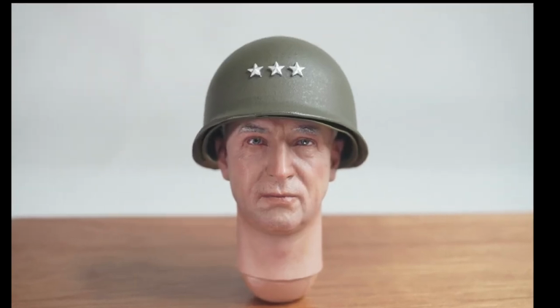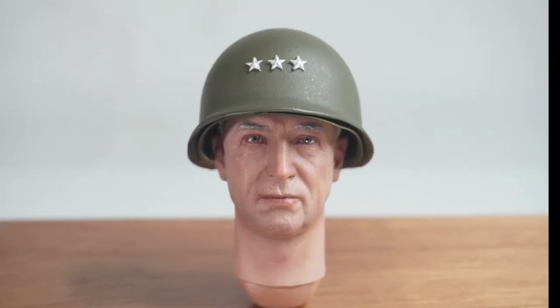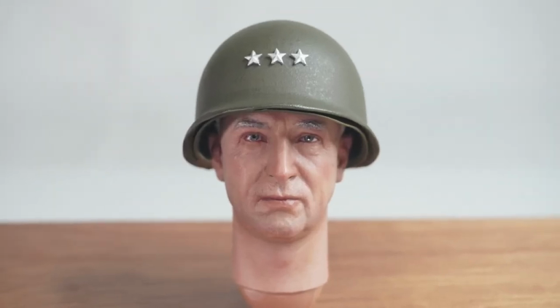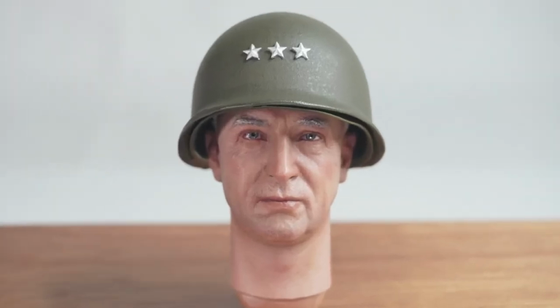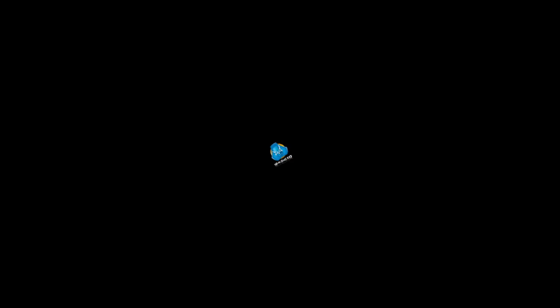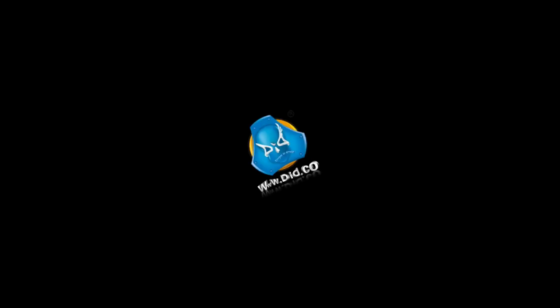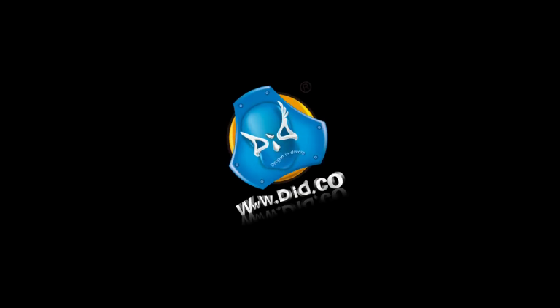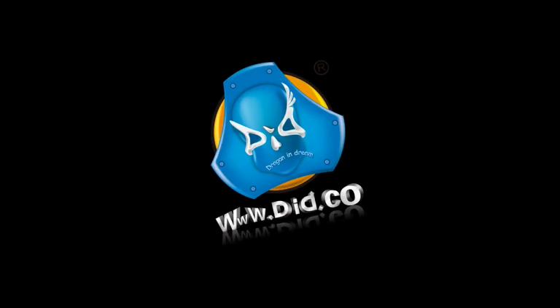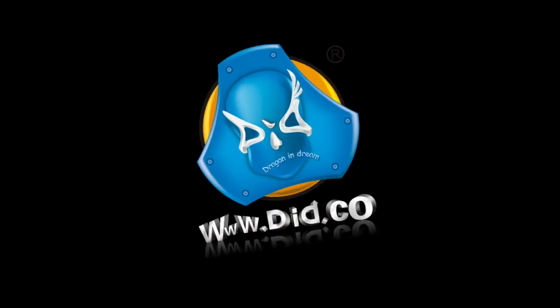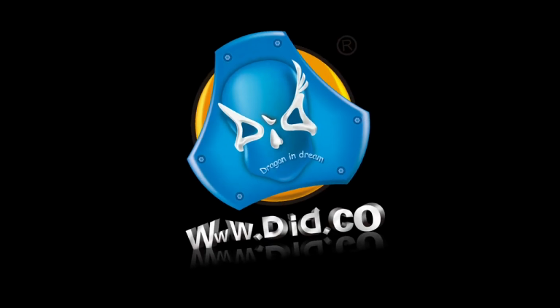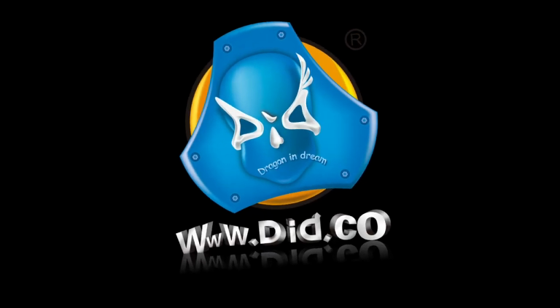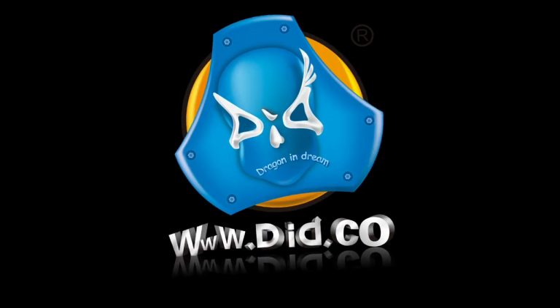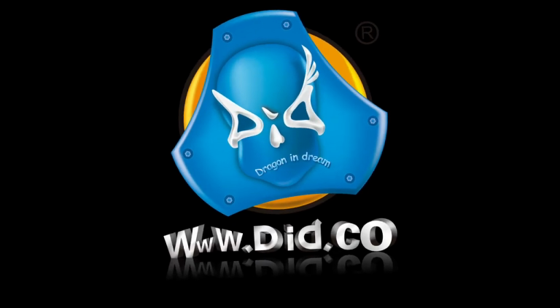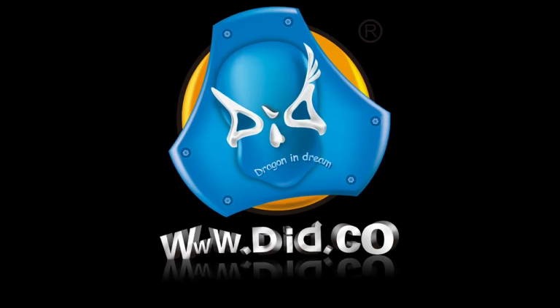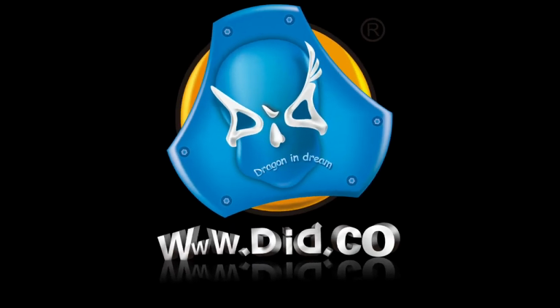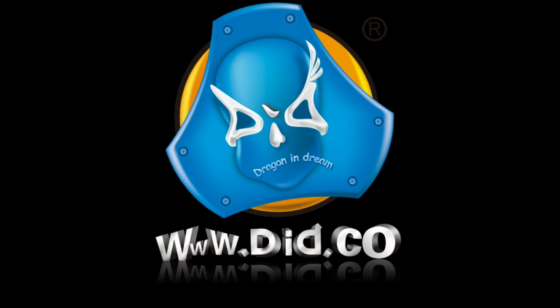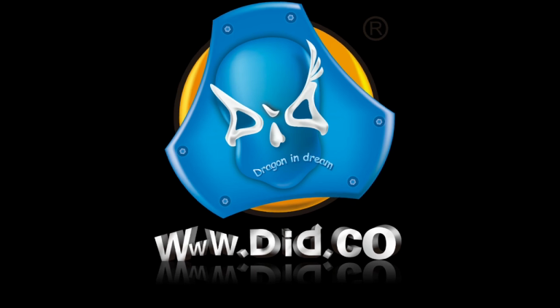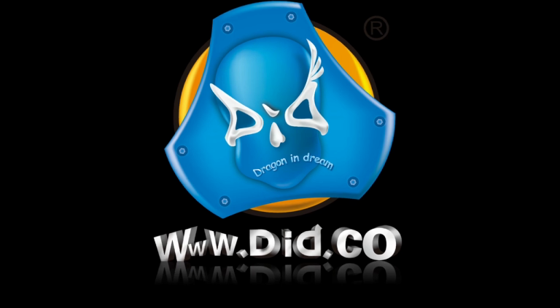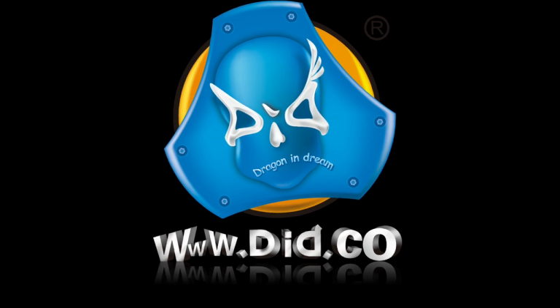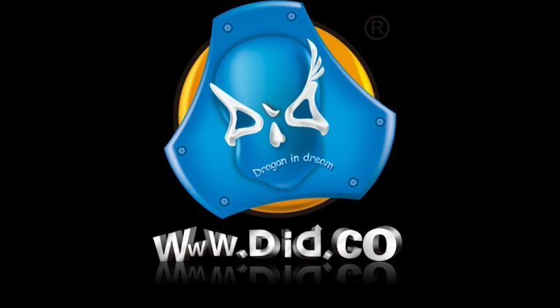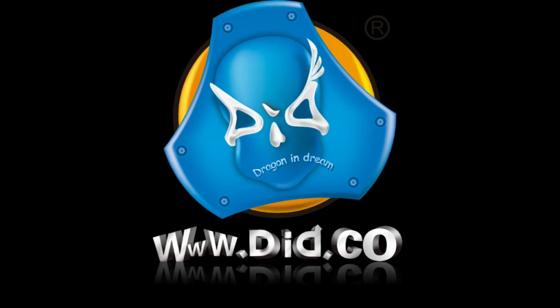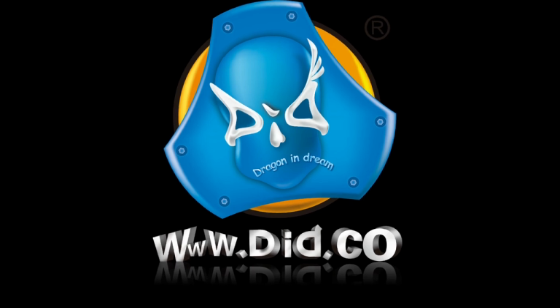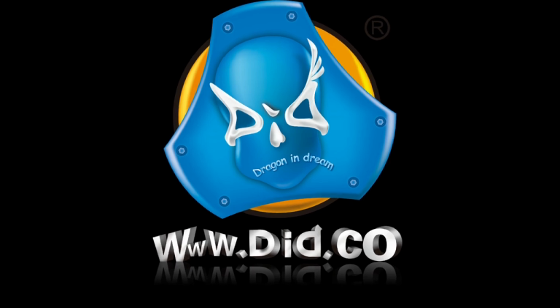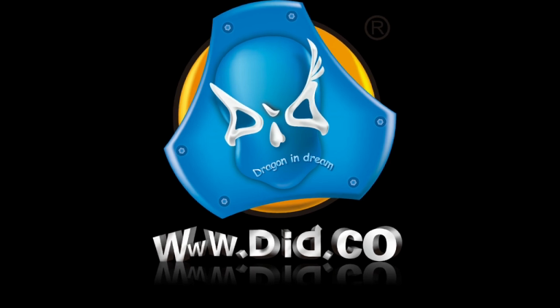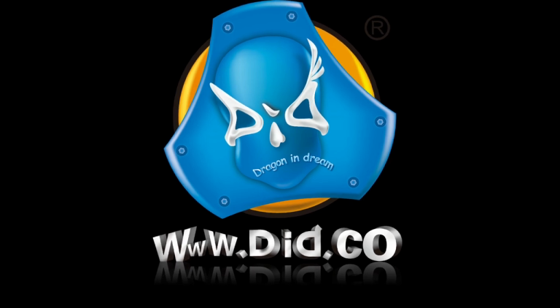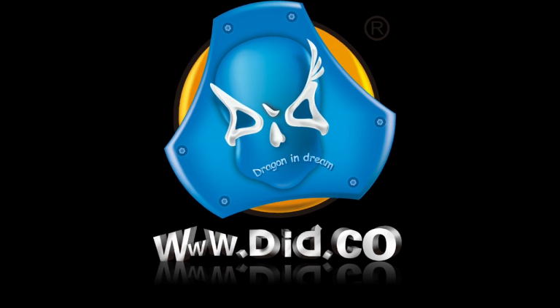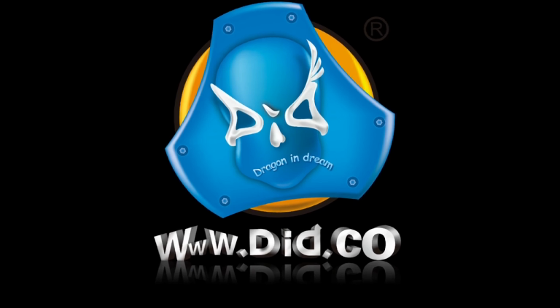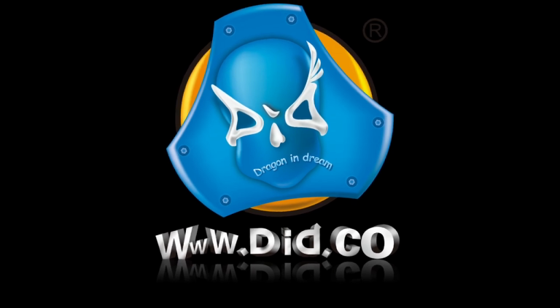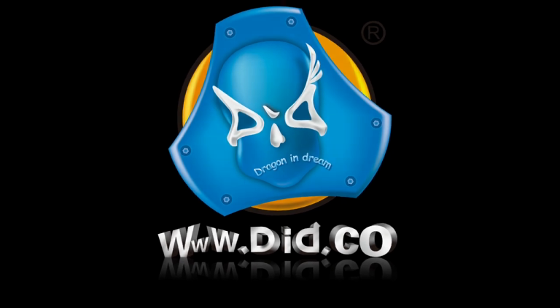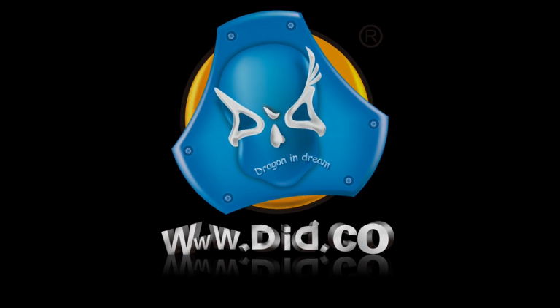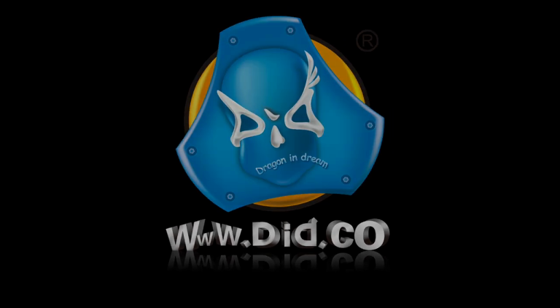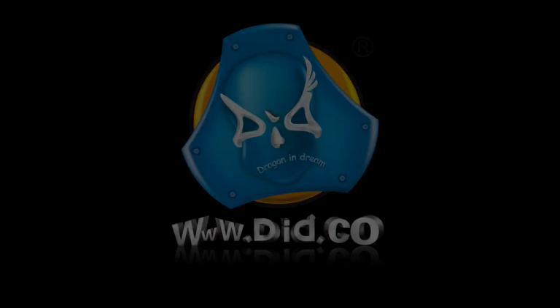Hope you would like it. Follow us to get more info about the product details. Thank you for your support.